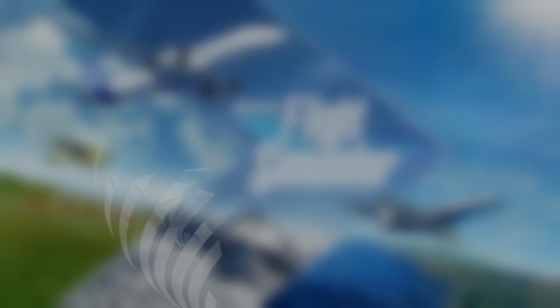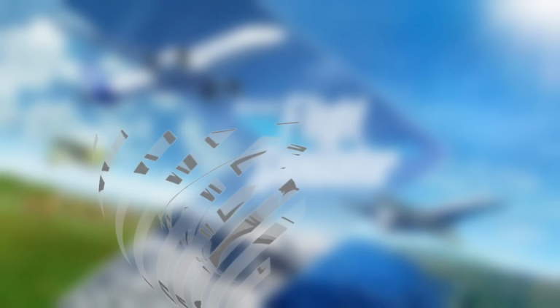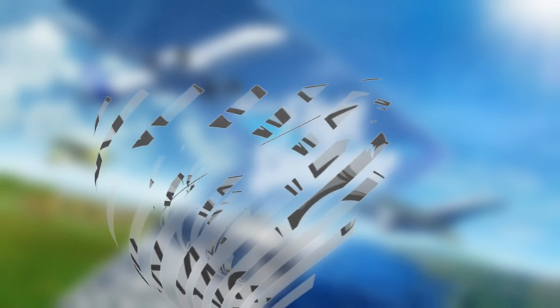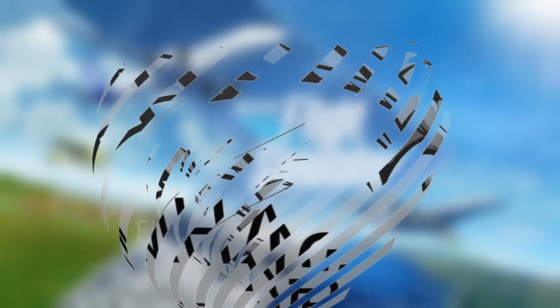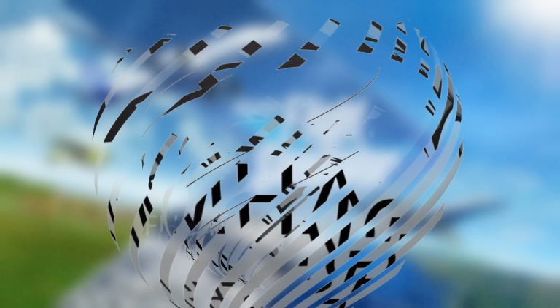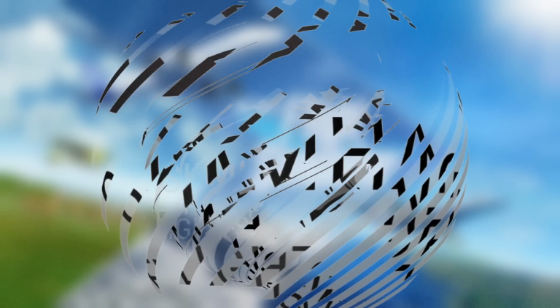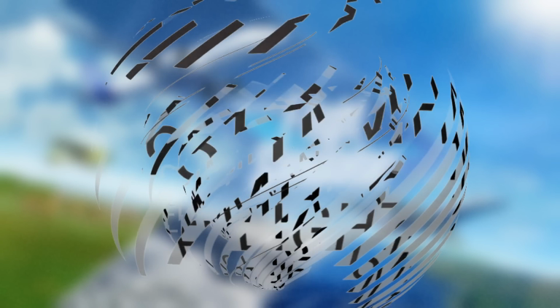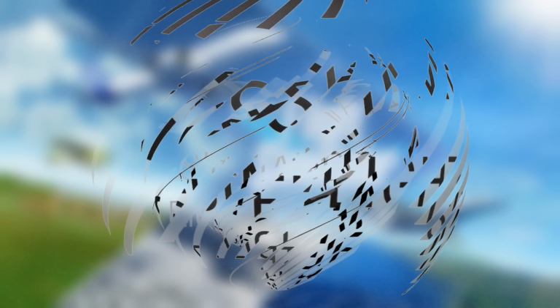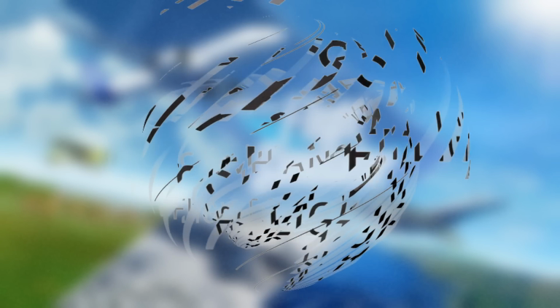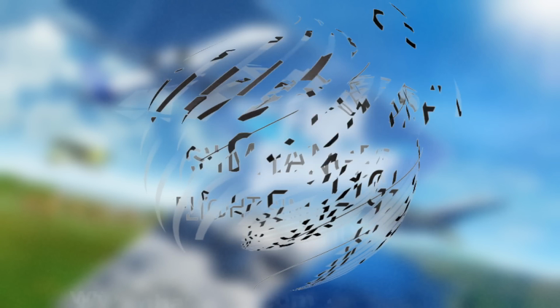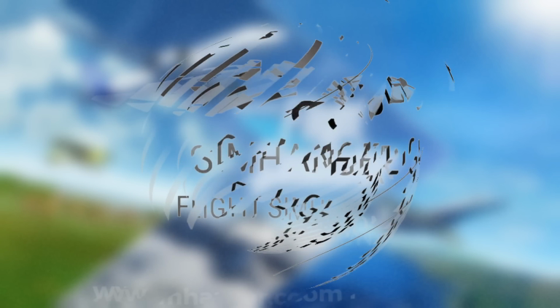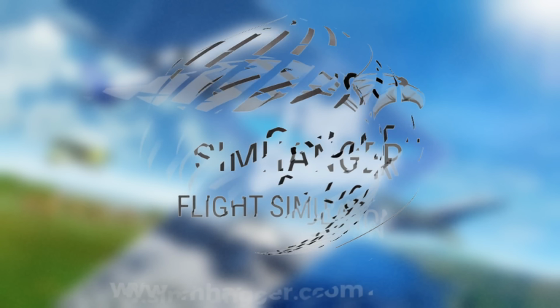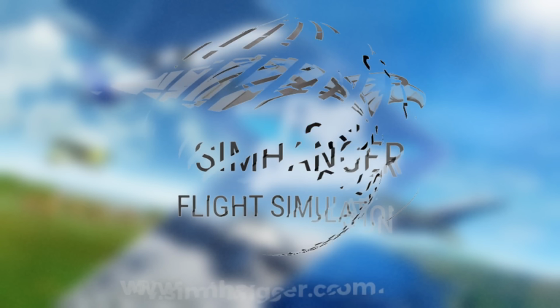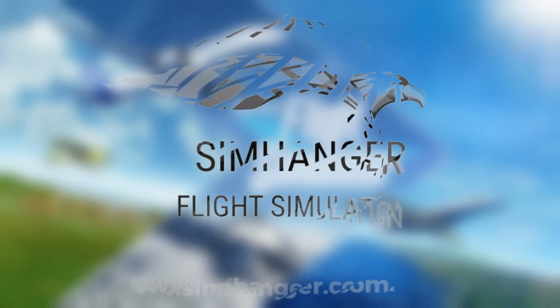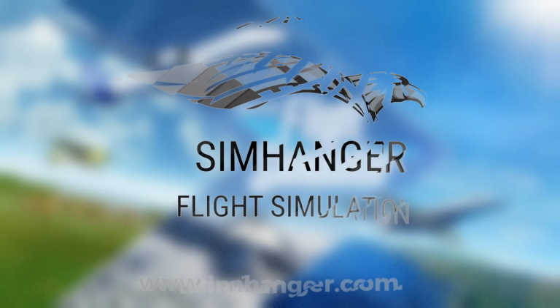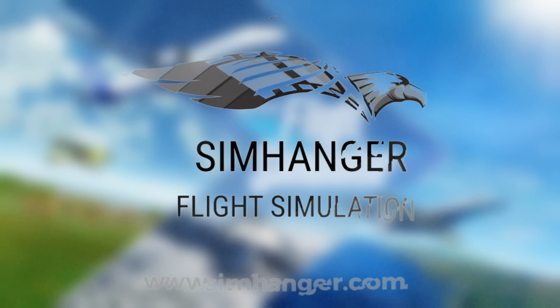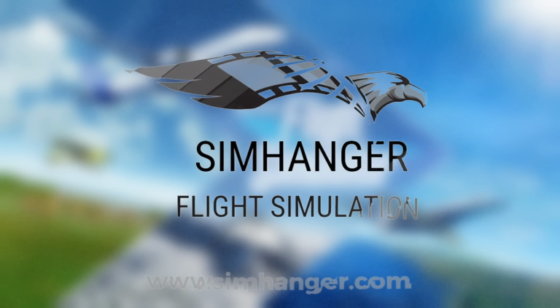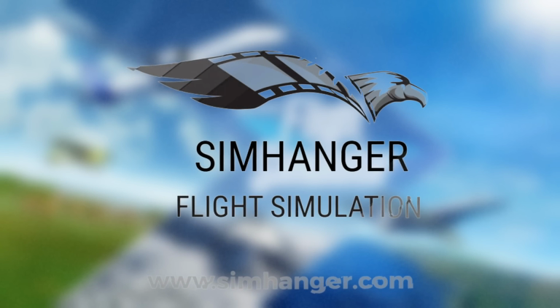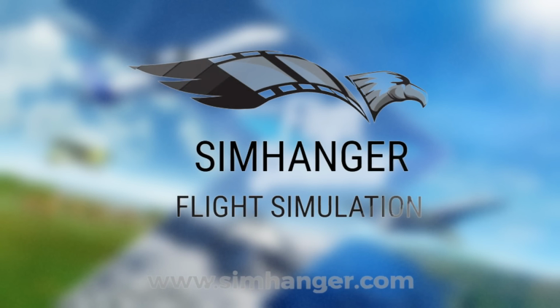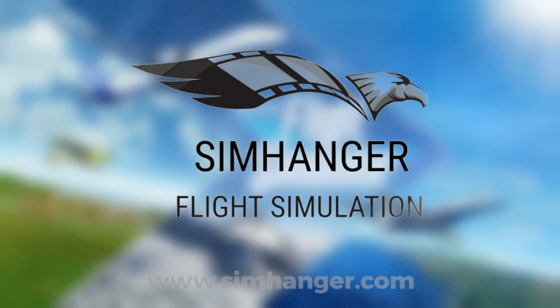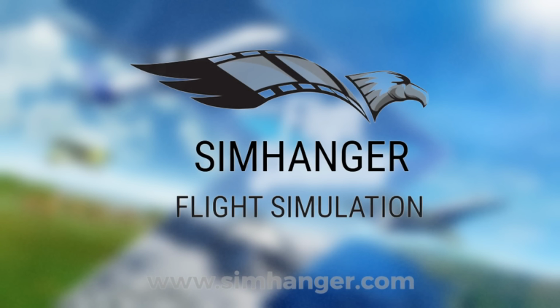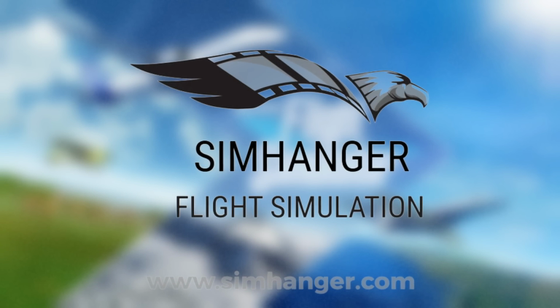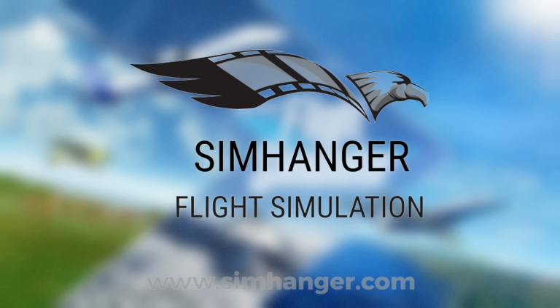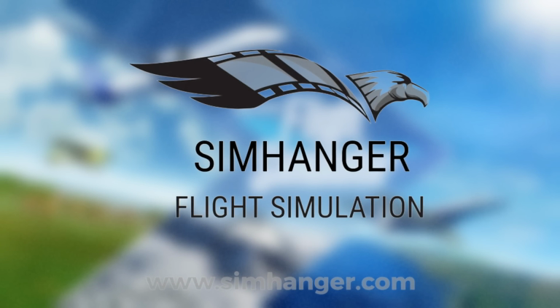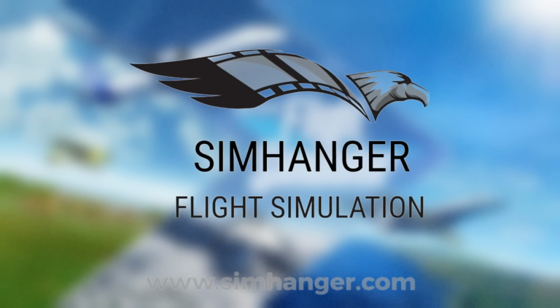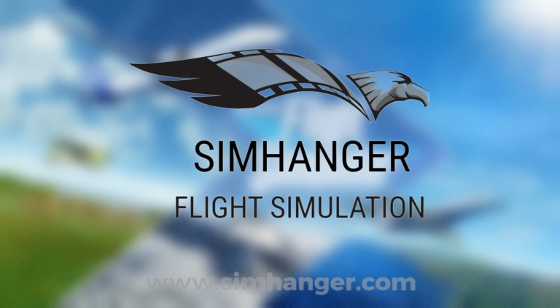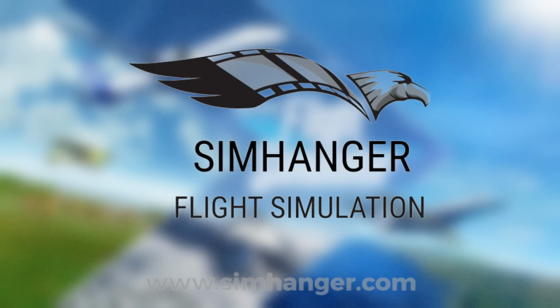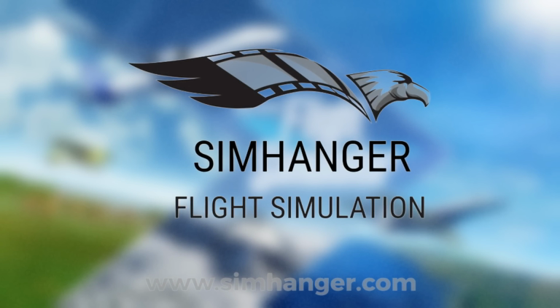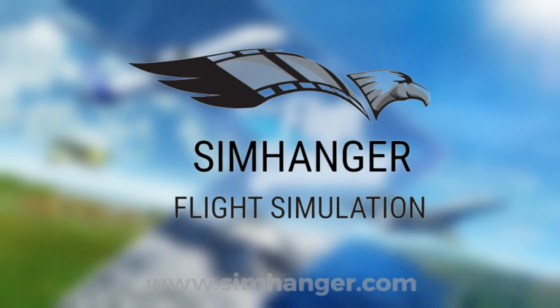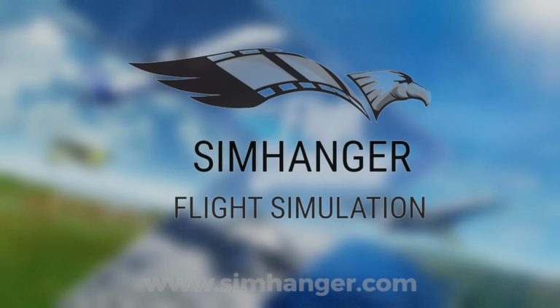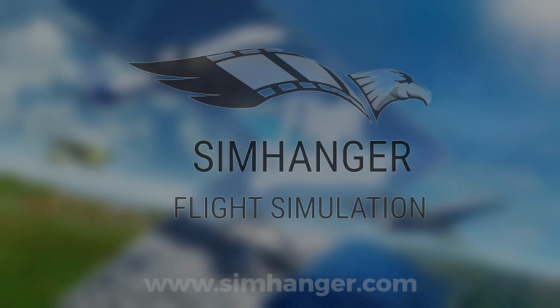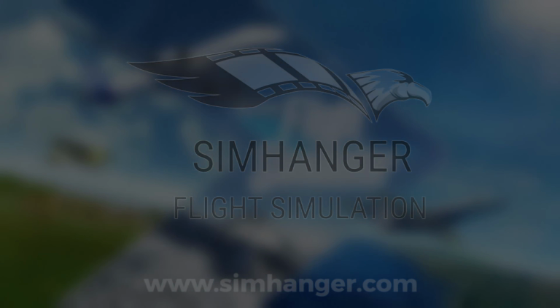Welcome to the SimHanger channel. My name's Mark. Thanks very much for watching, and let's get started.